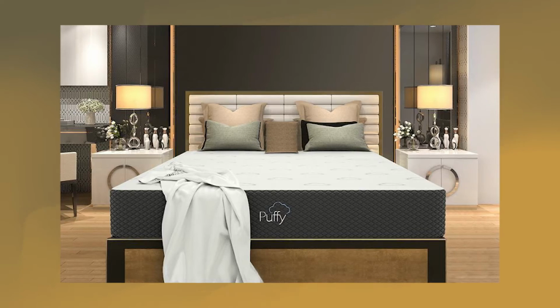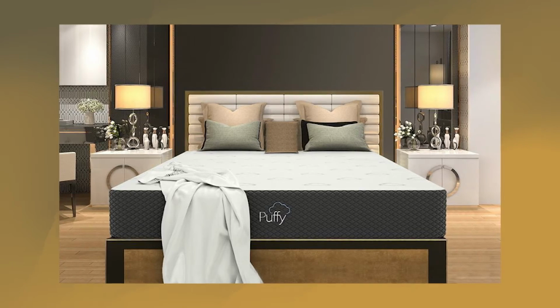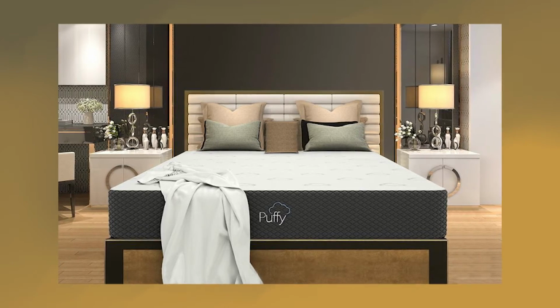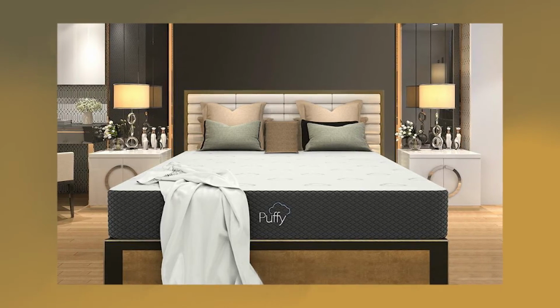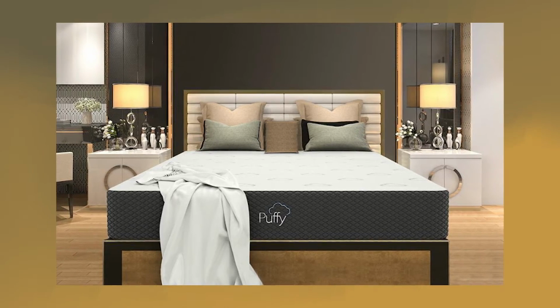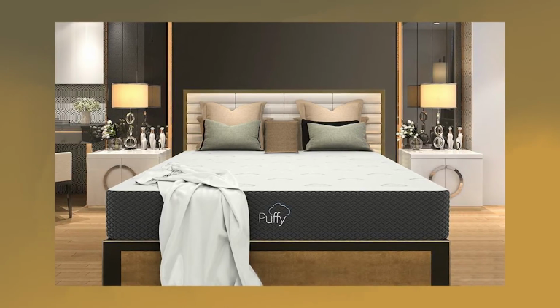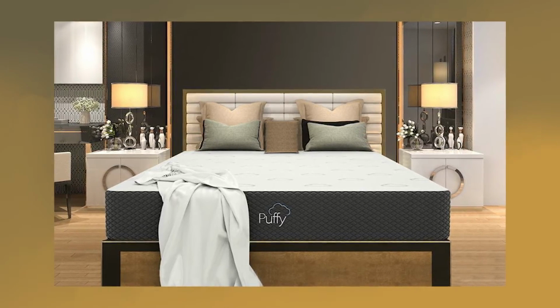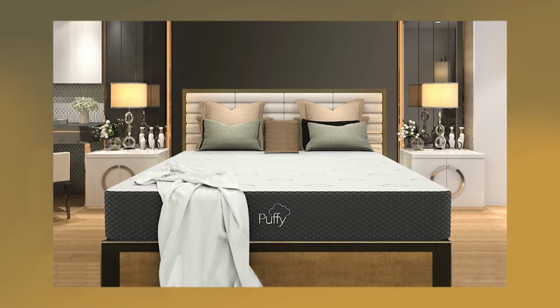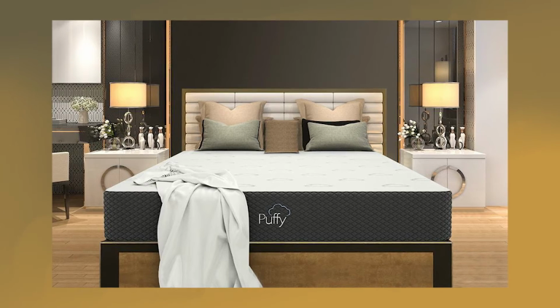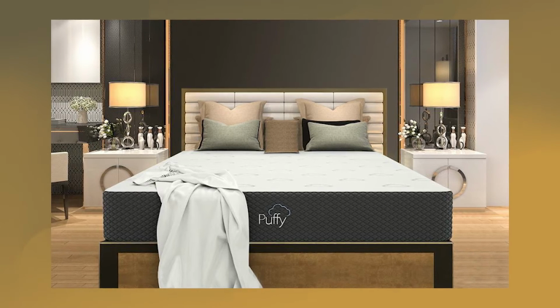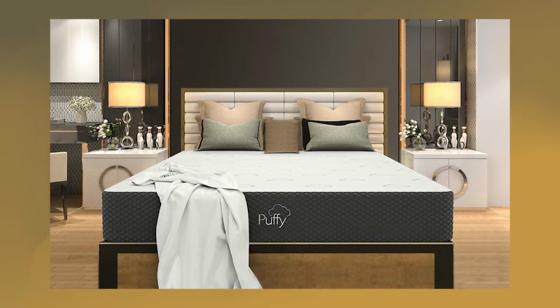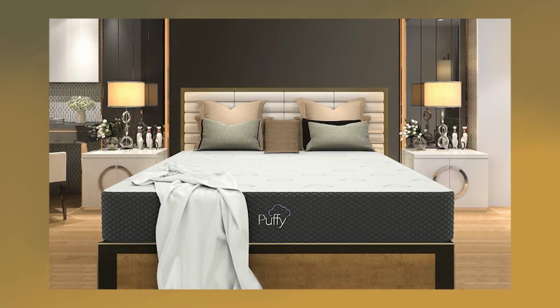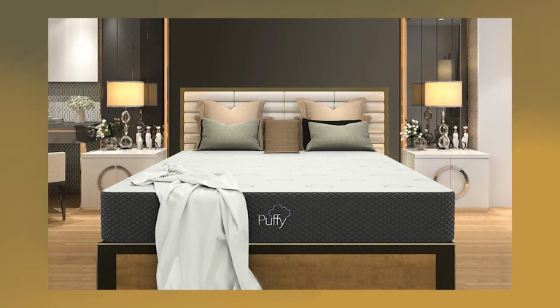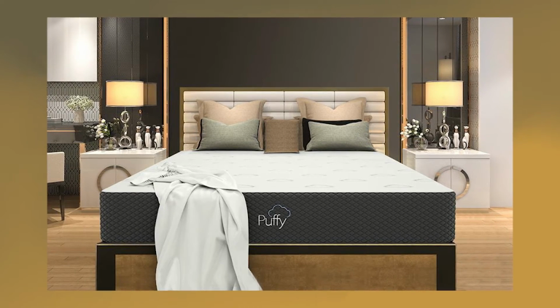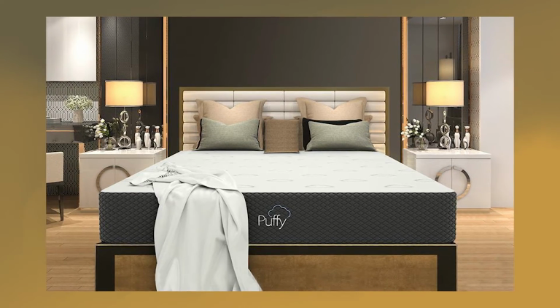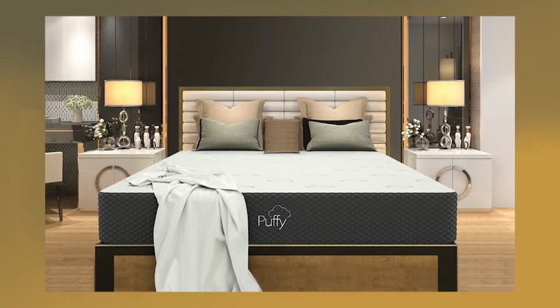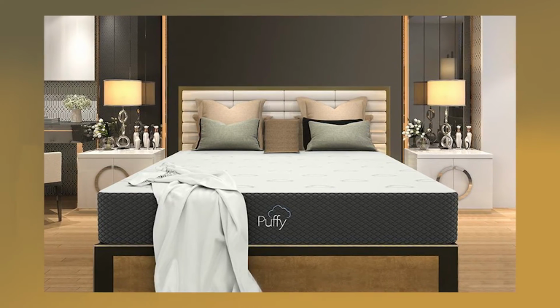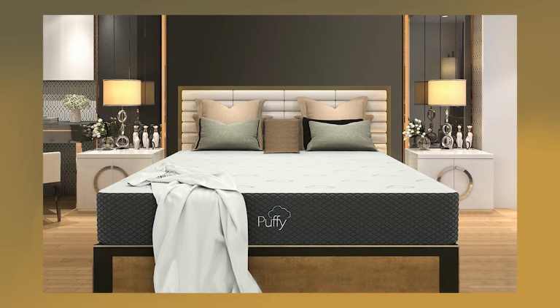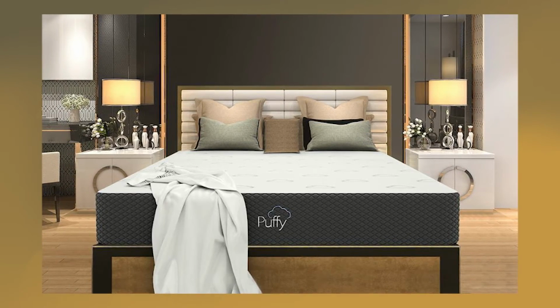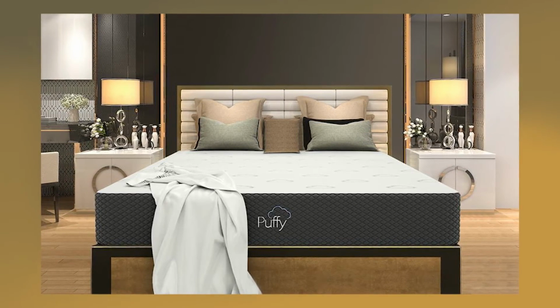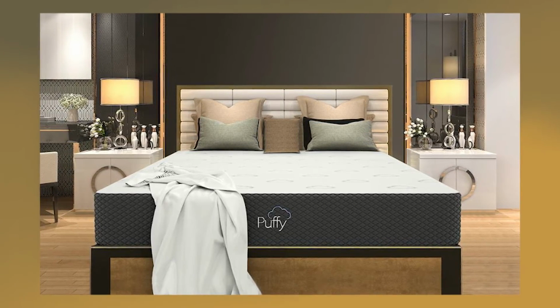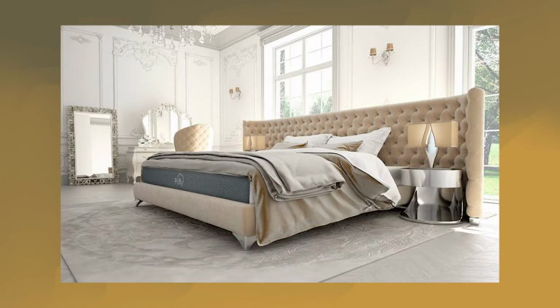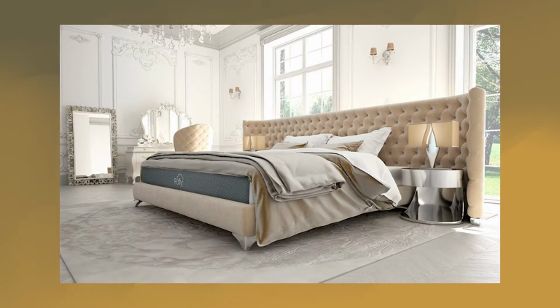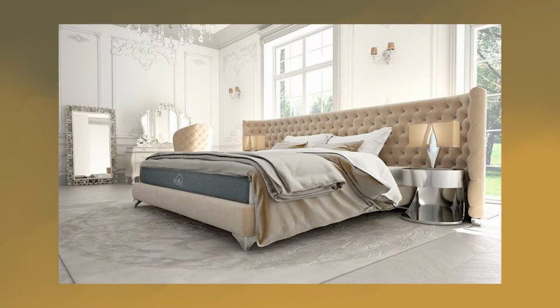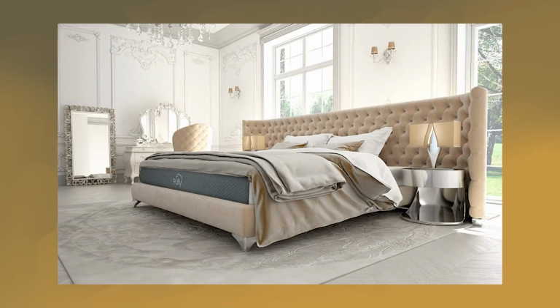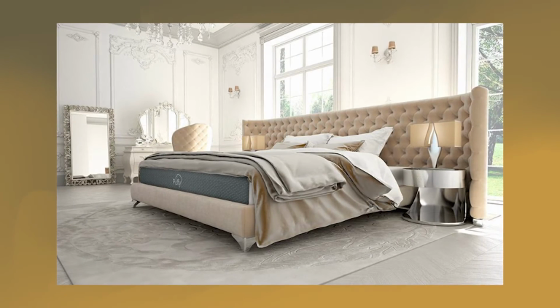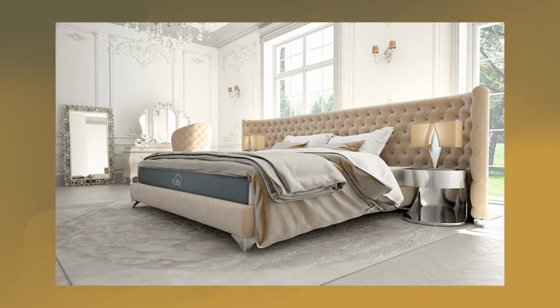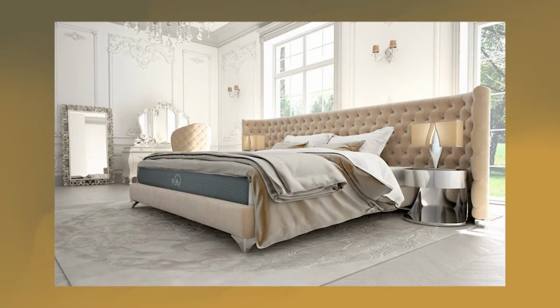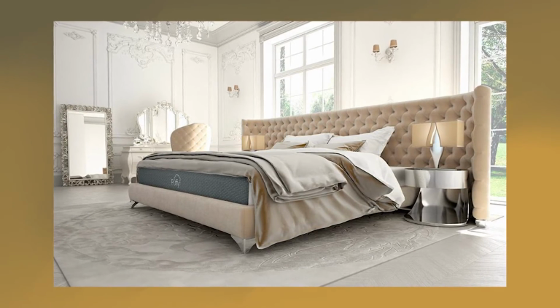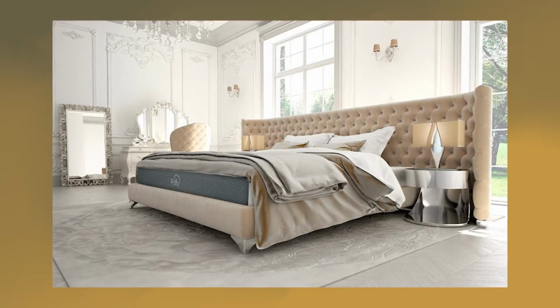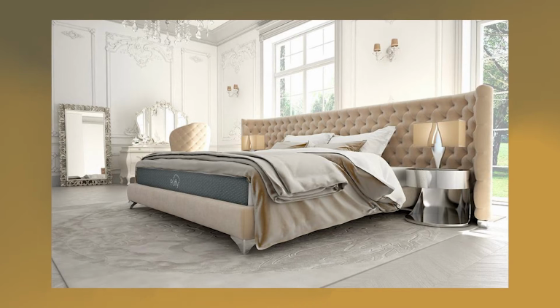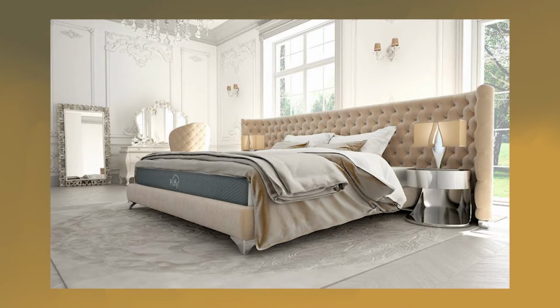Next up is the Puffy Memory Foam Mattress. Puffy is definitely a firm favourite in our team, consistently coming out on top in our ratings.